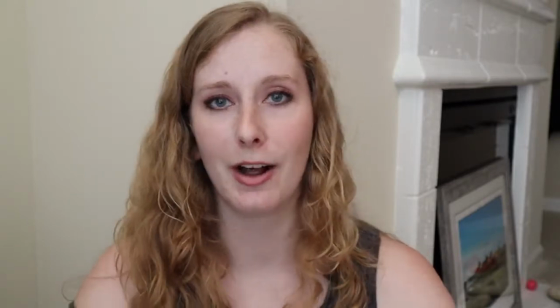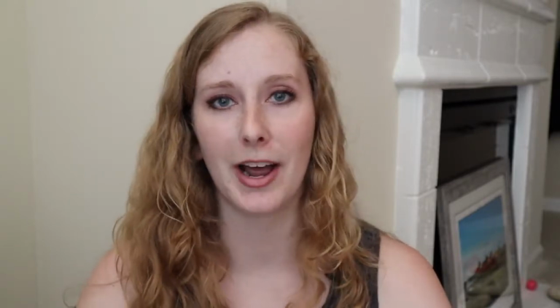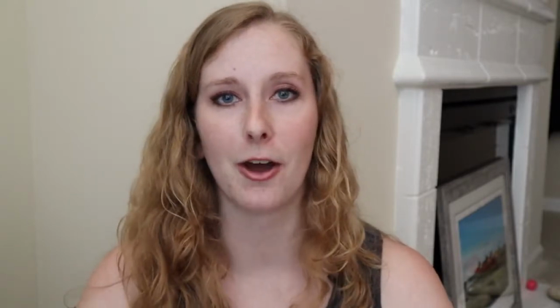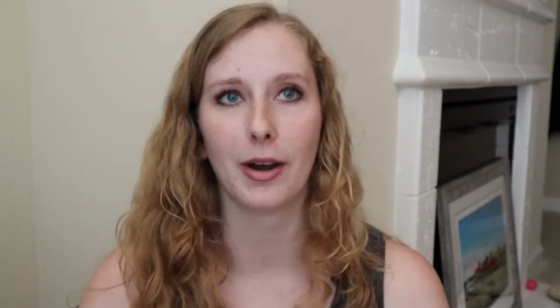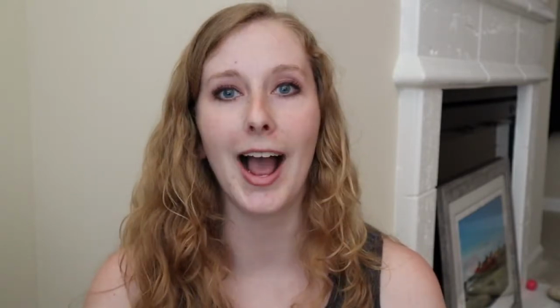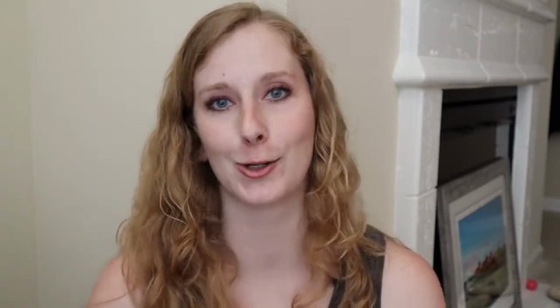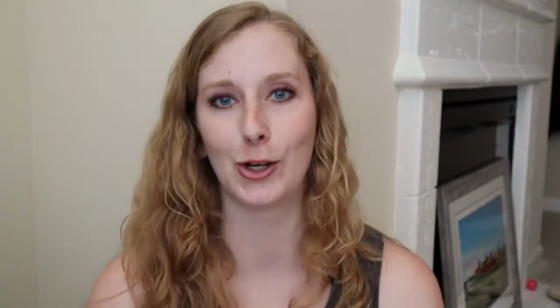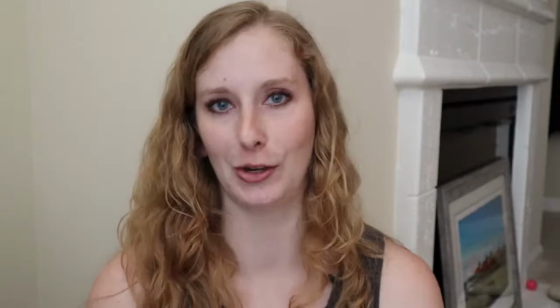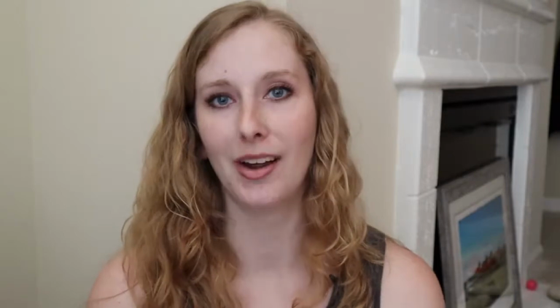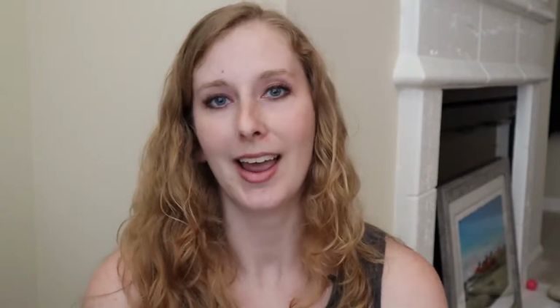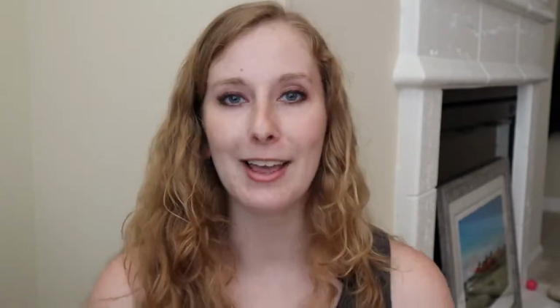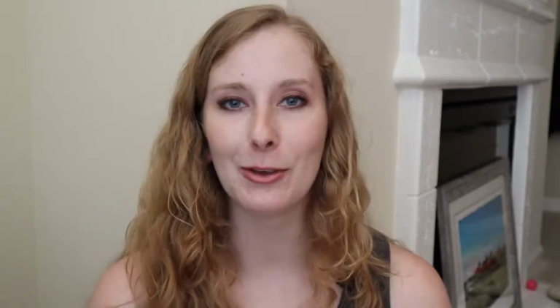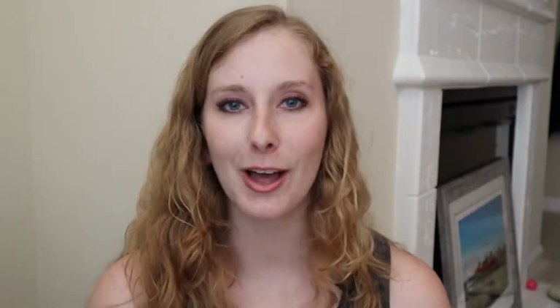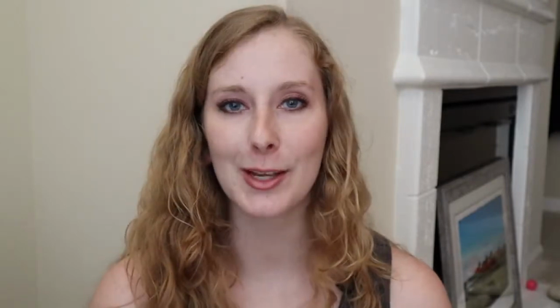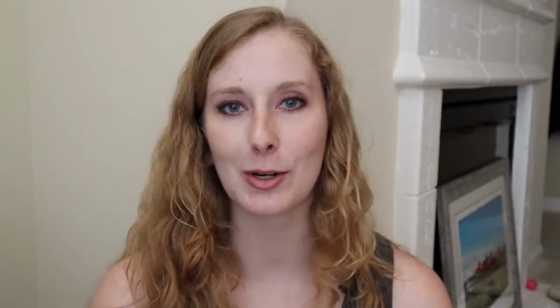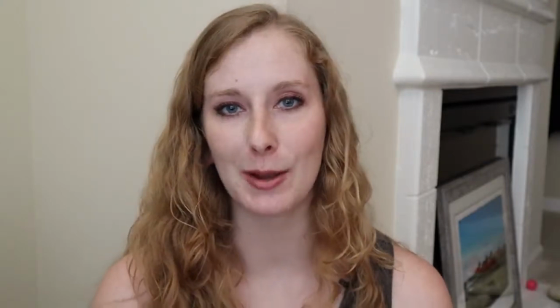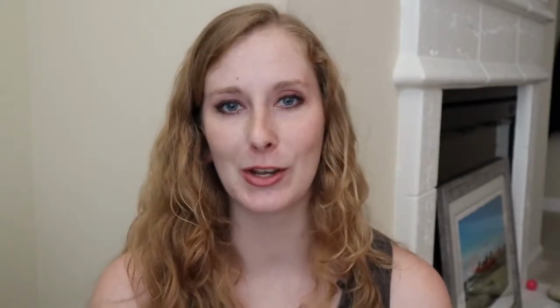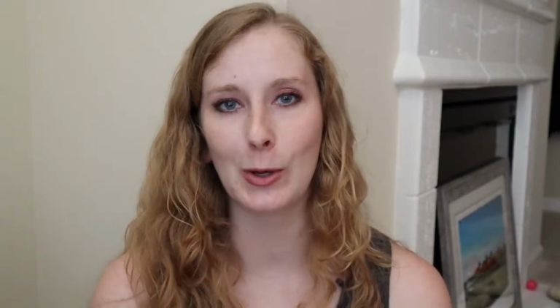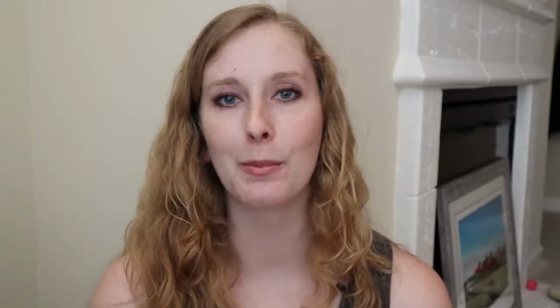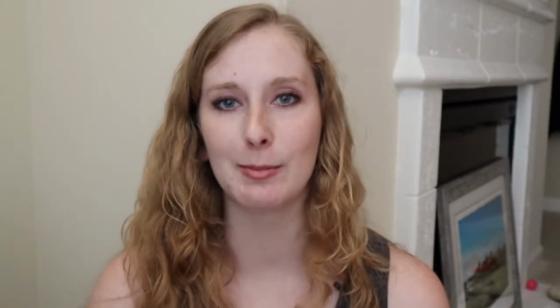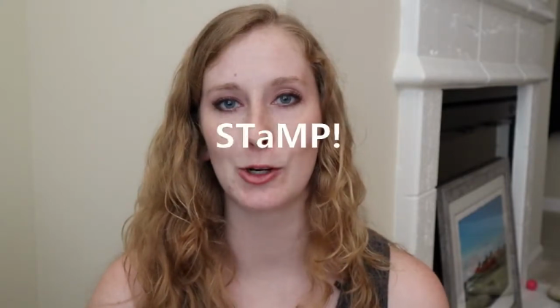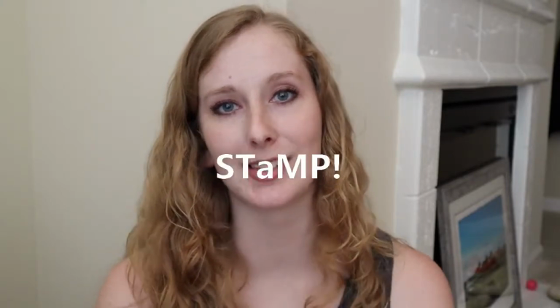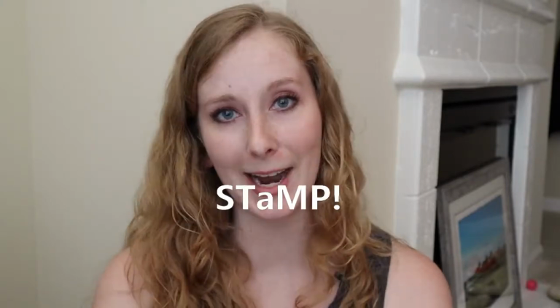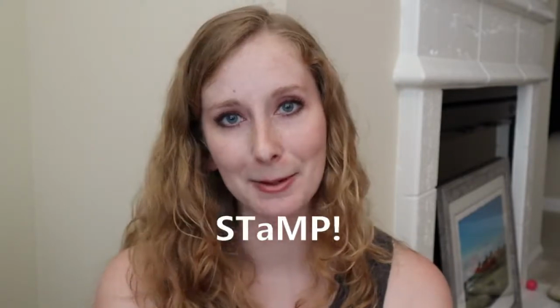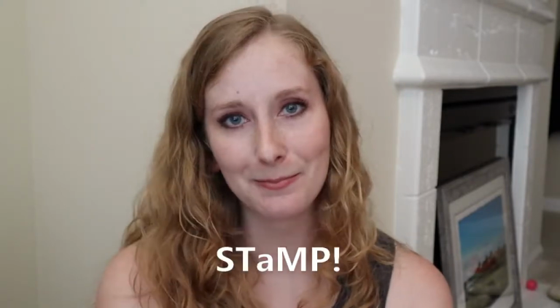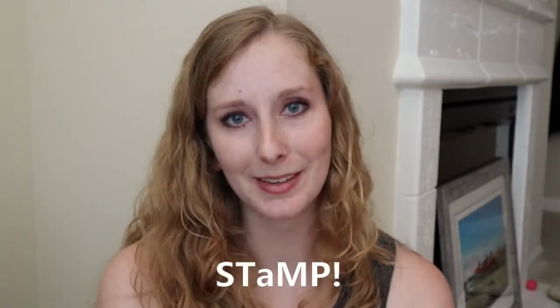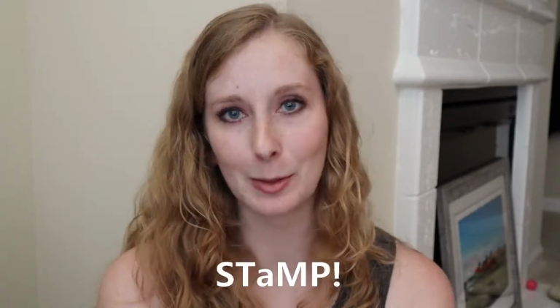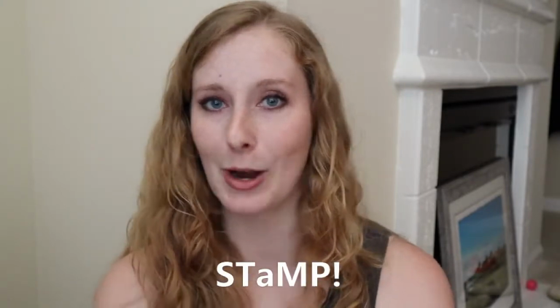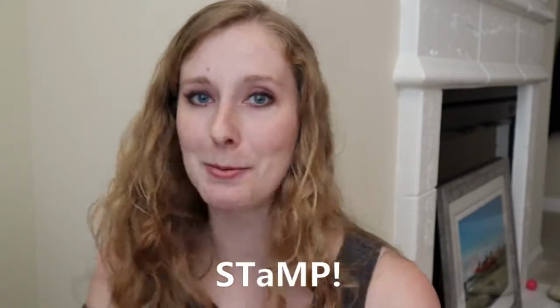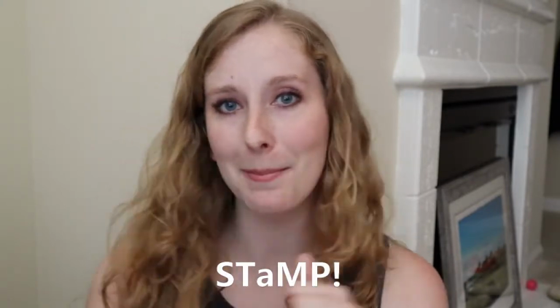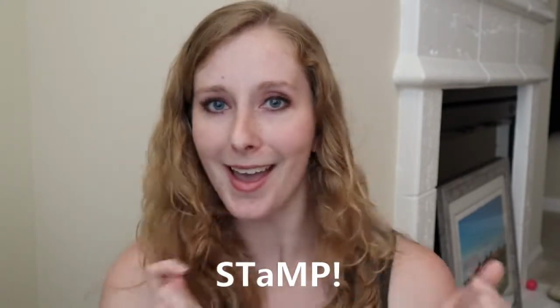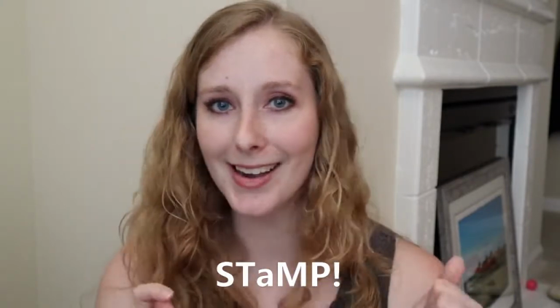If you thought these were especially cute, please be sure to subscribe to my page.